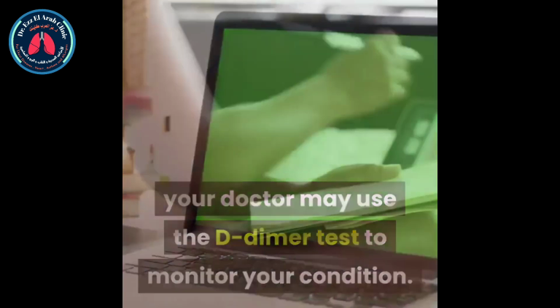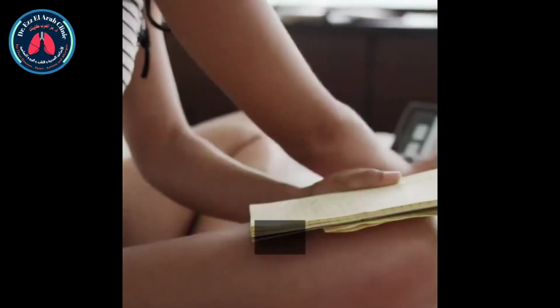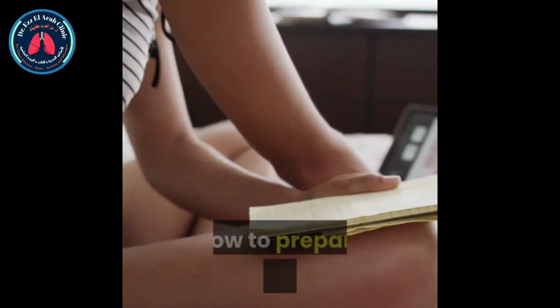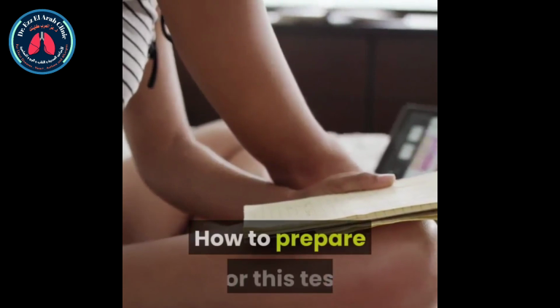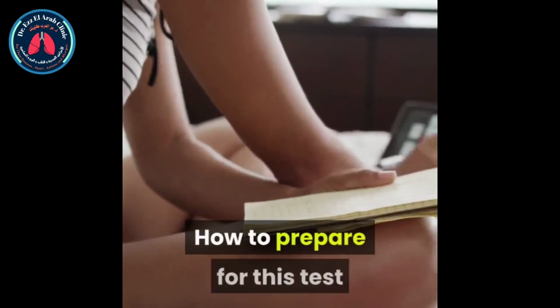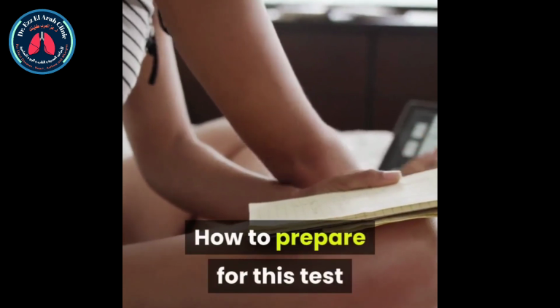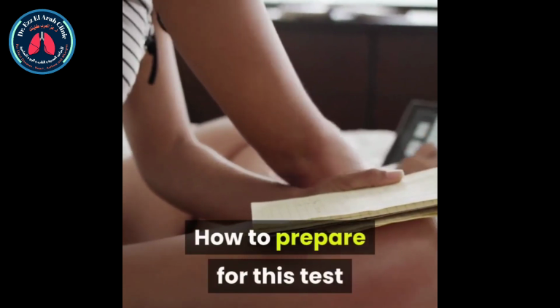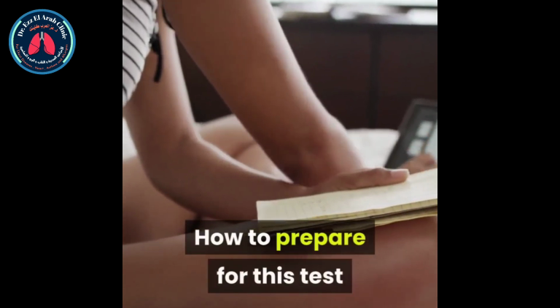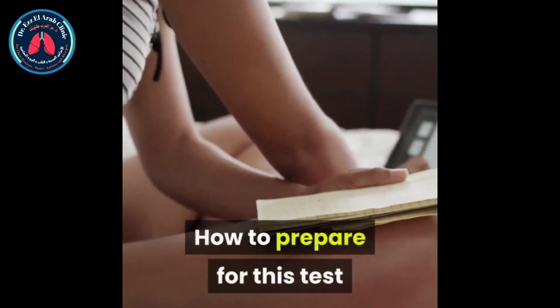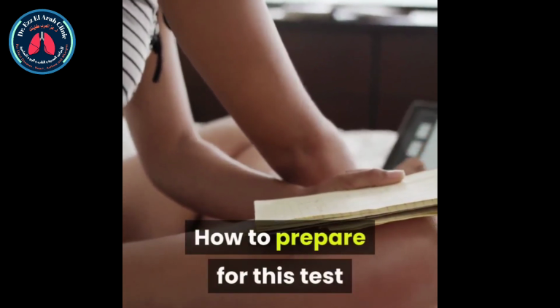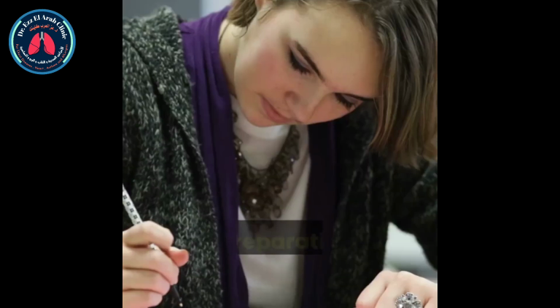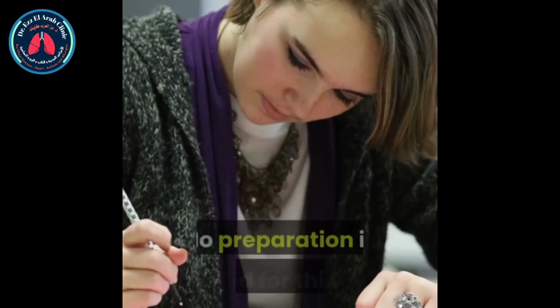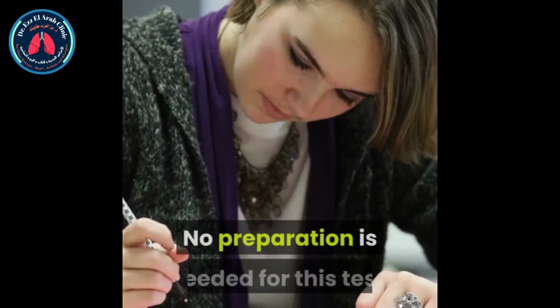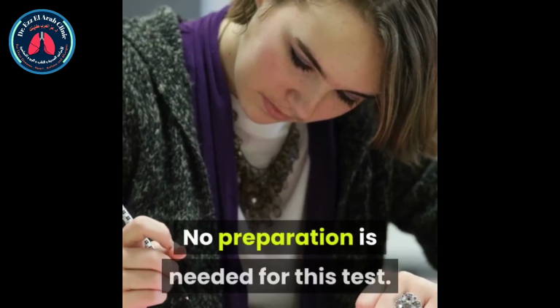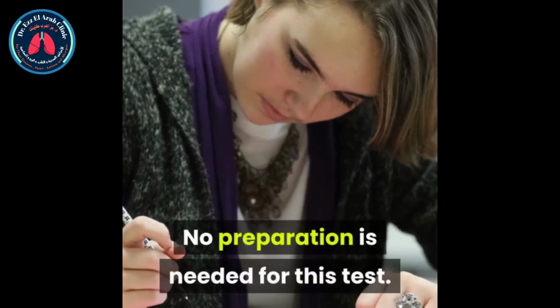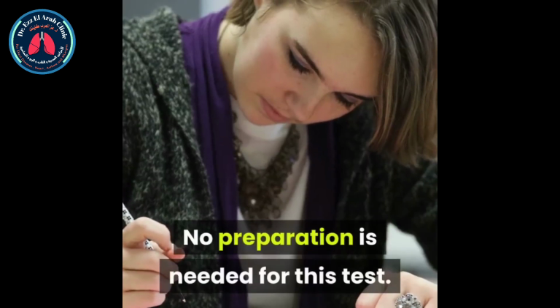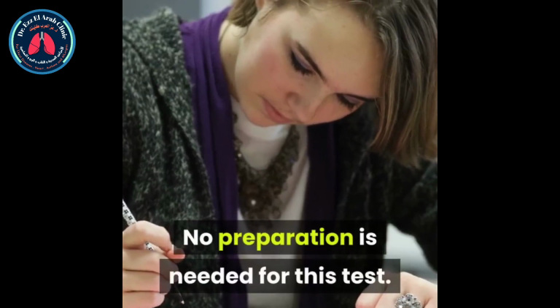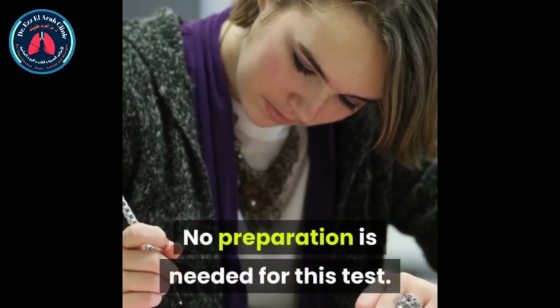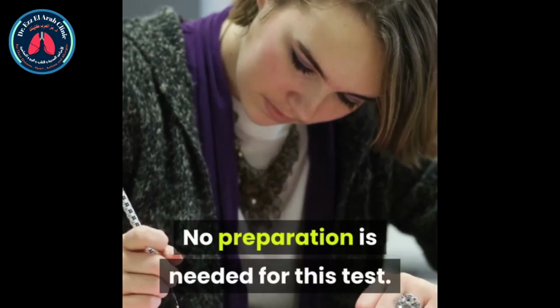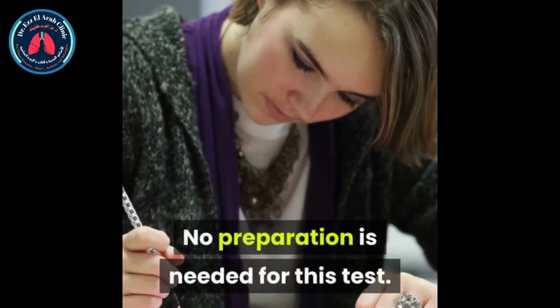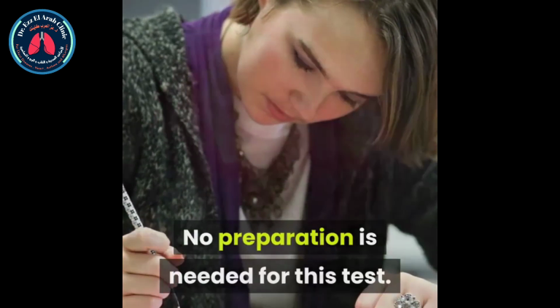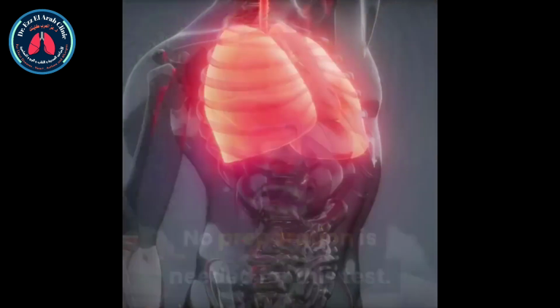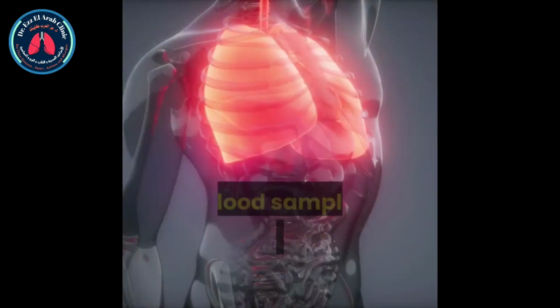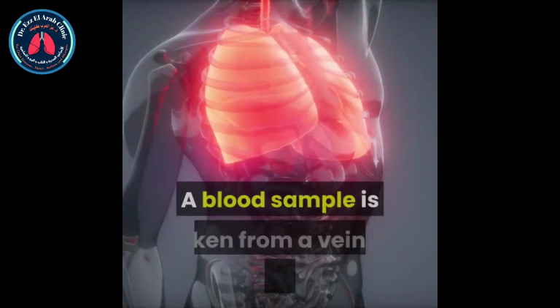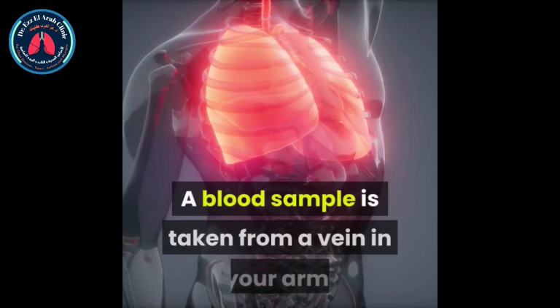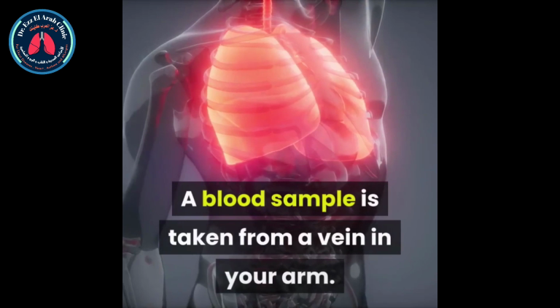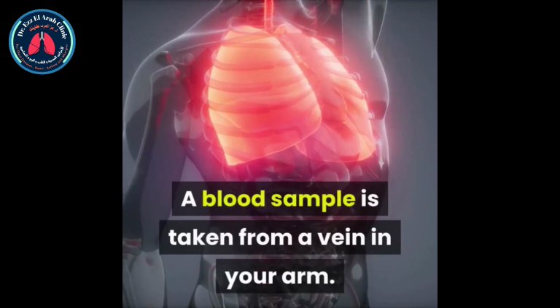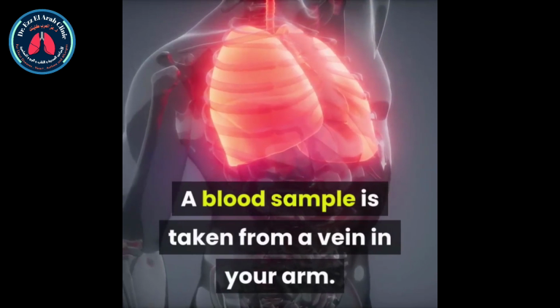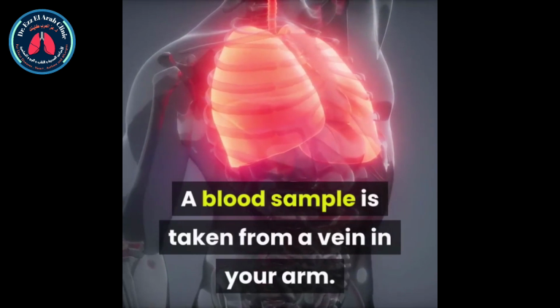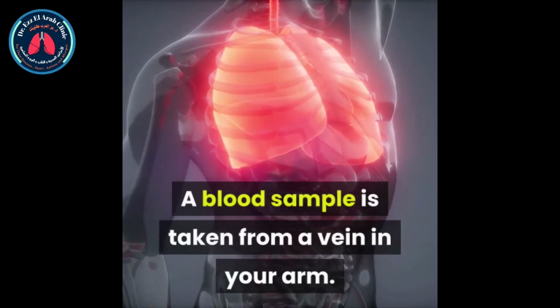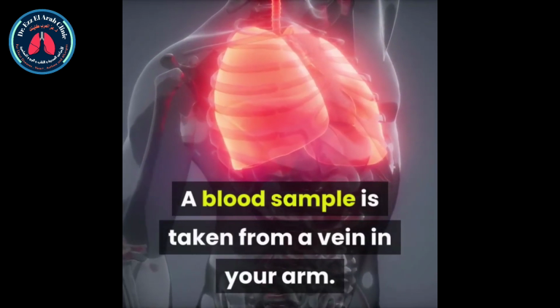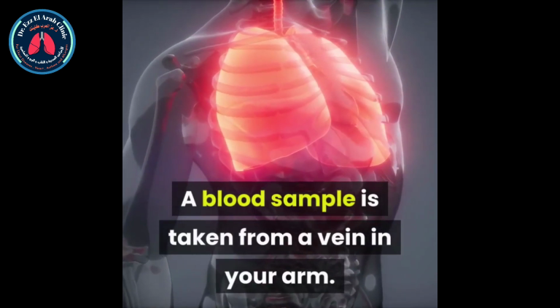How to prepare for this test? No preparation is needed for this test. A blood sample is taken from a vein in your arm.